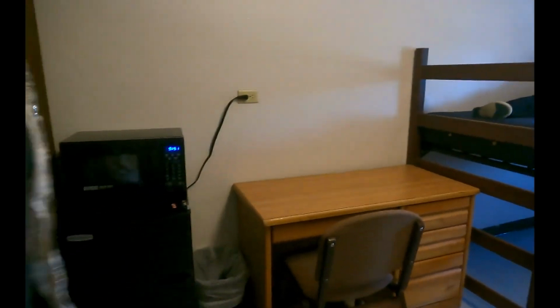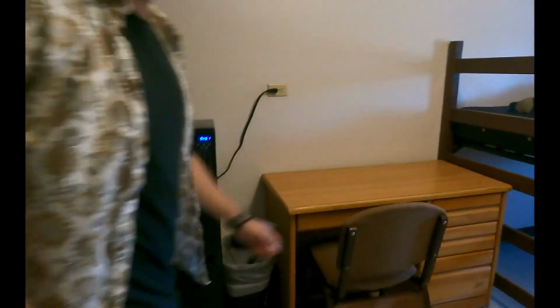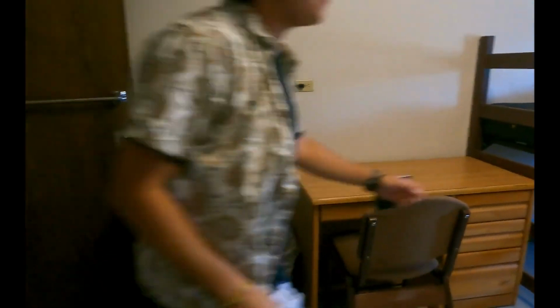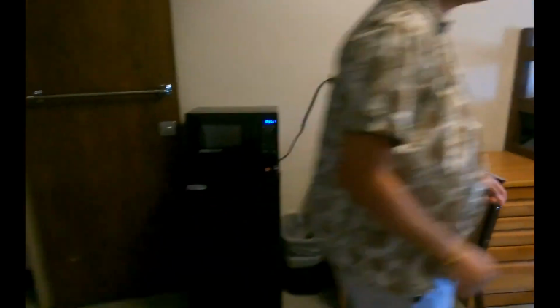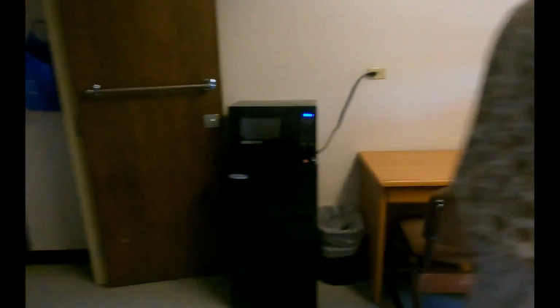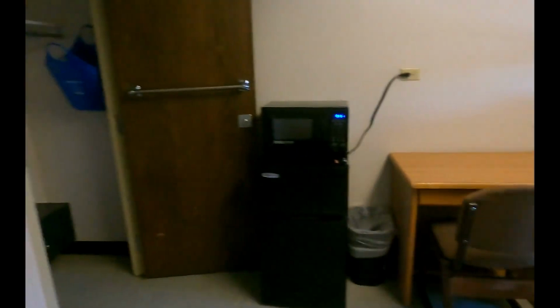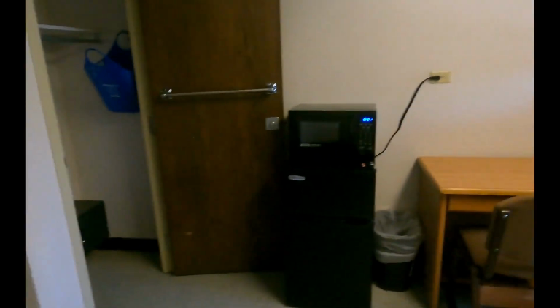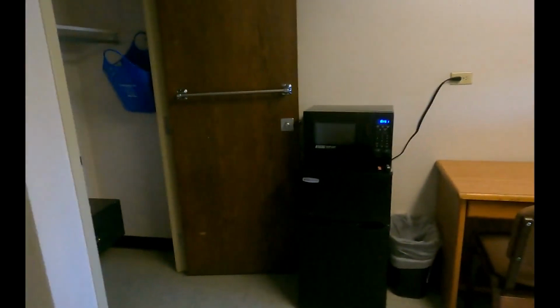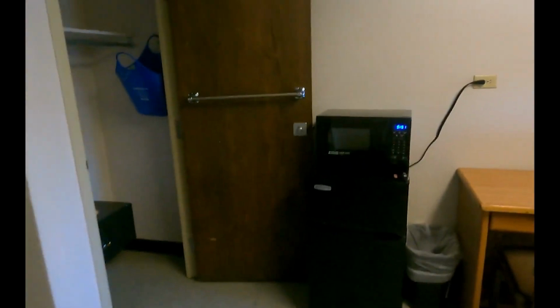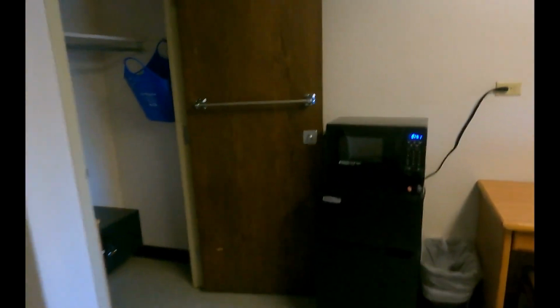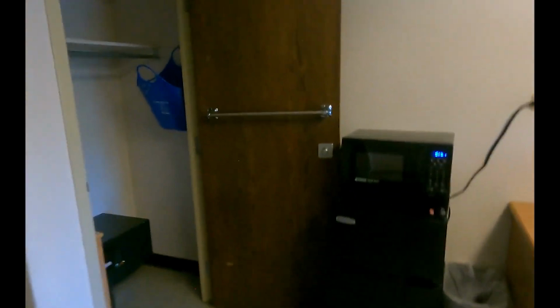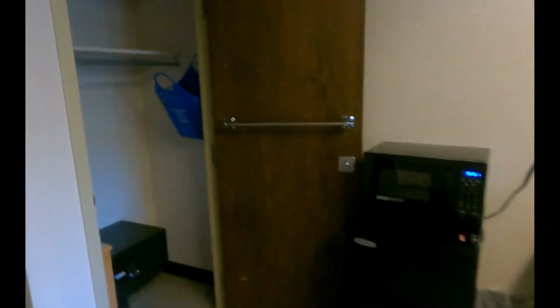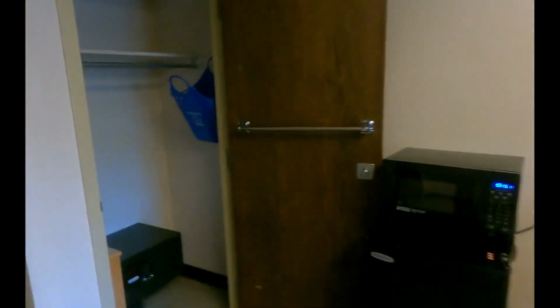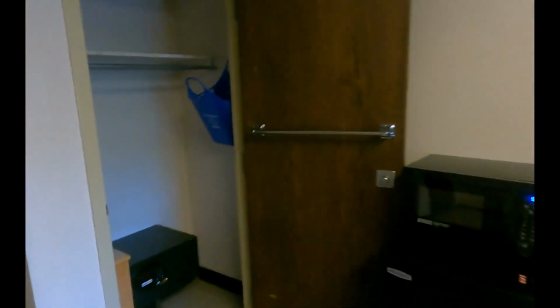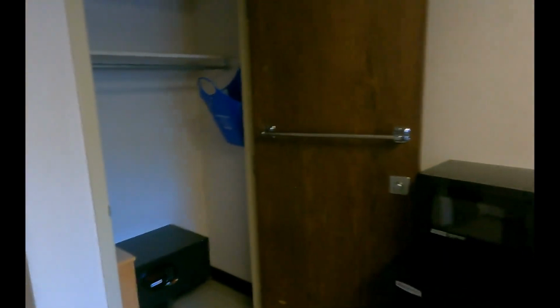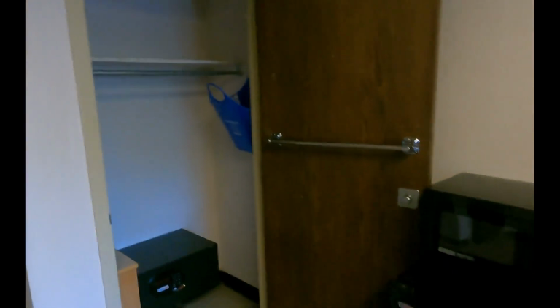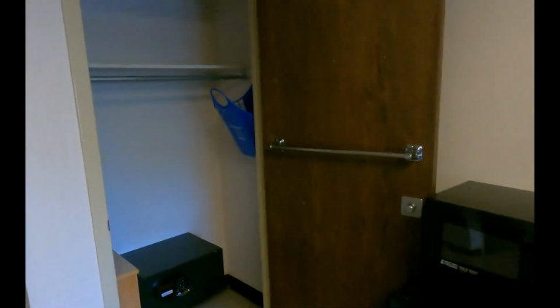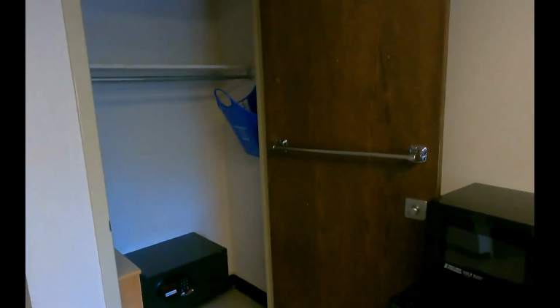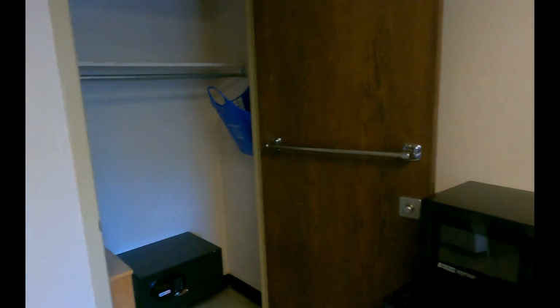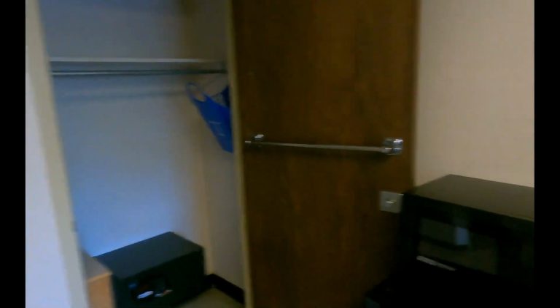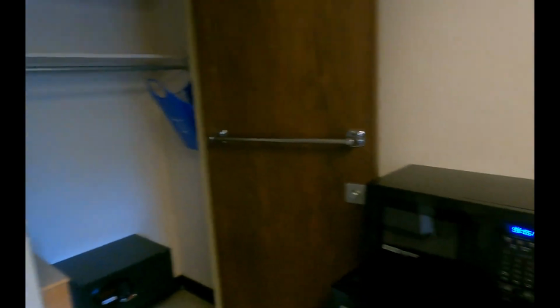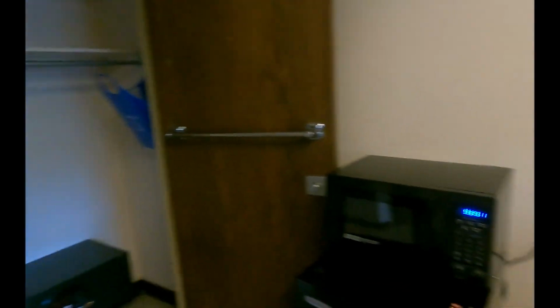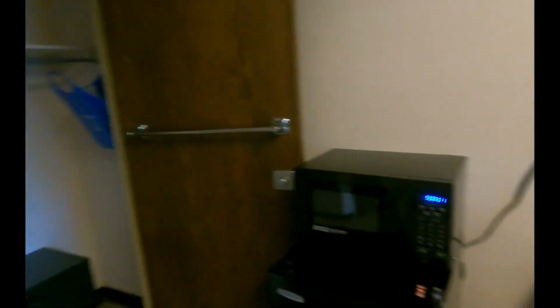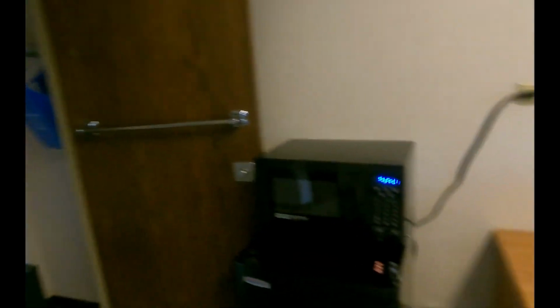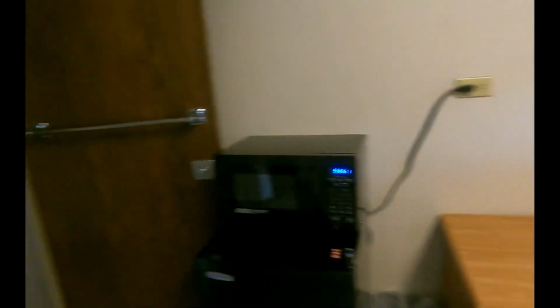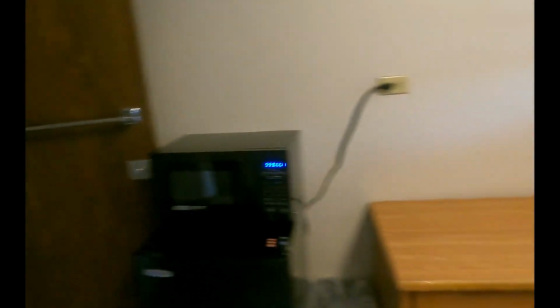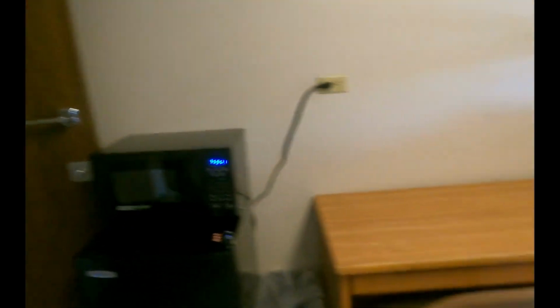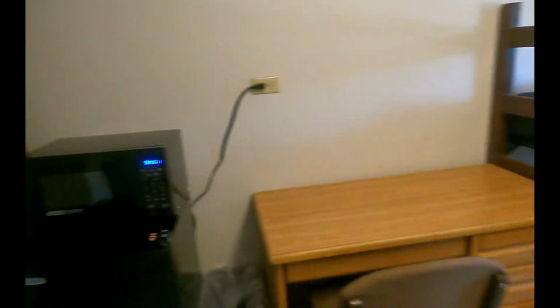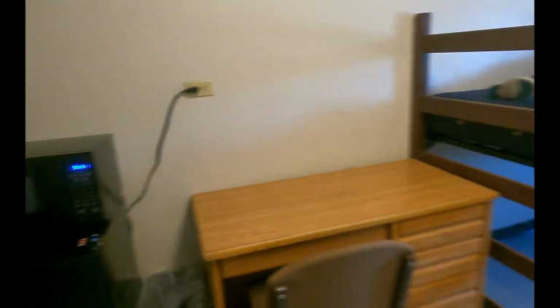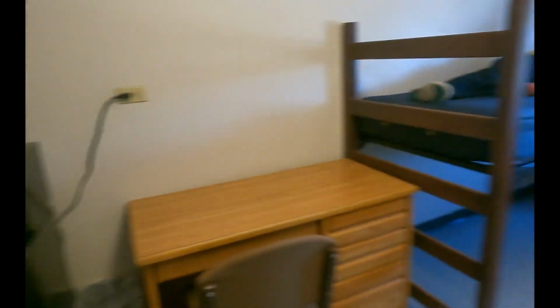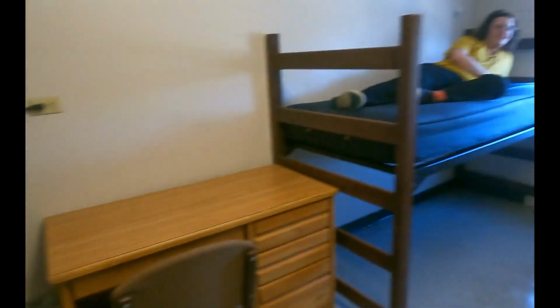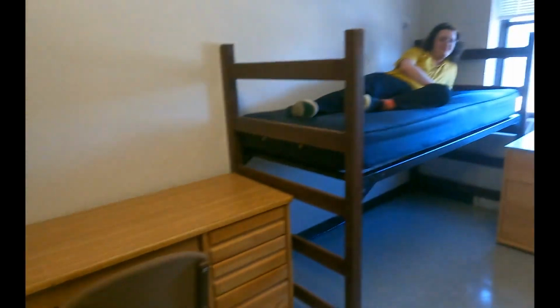You have a micro fridge, a closet, and a double bed!